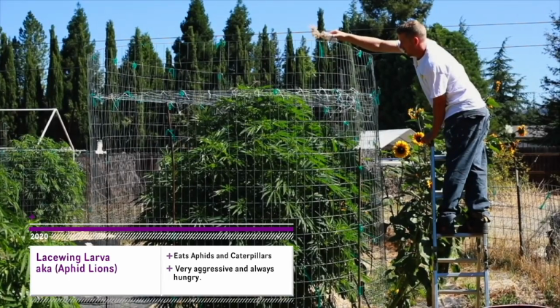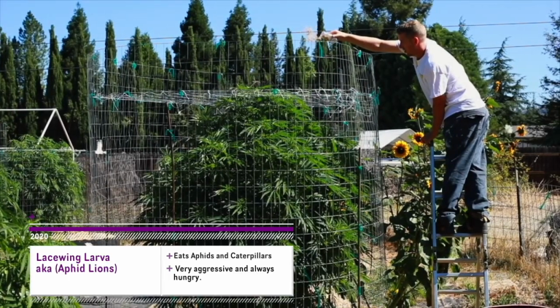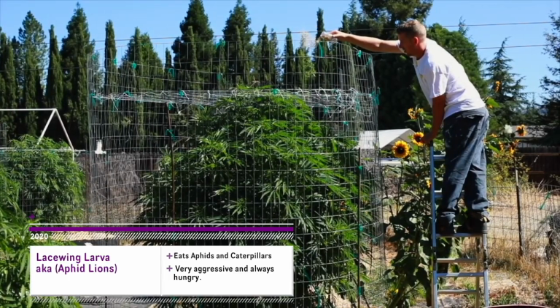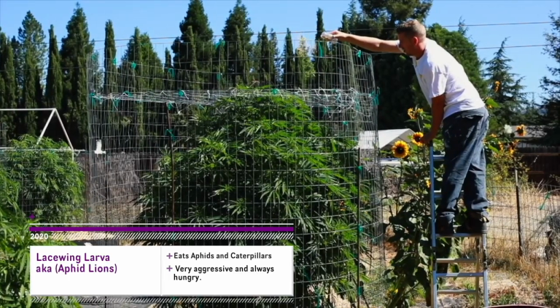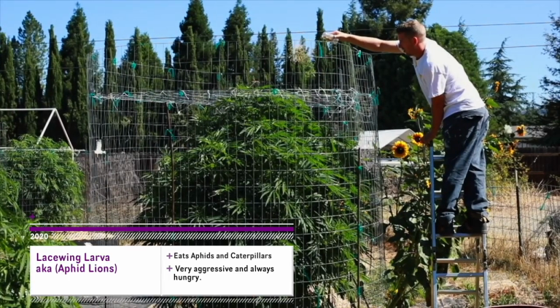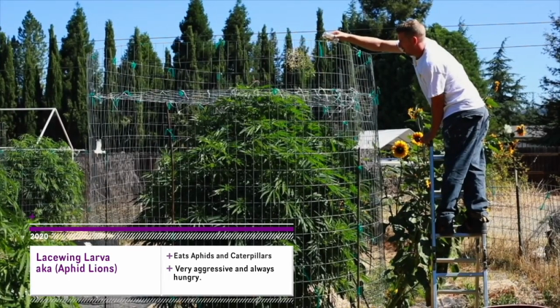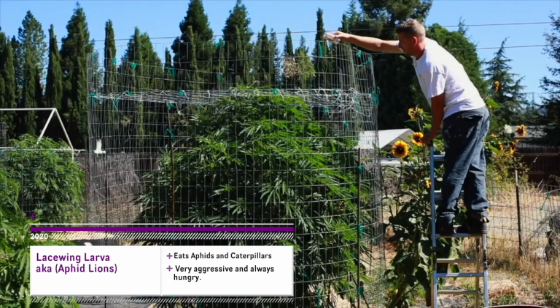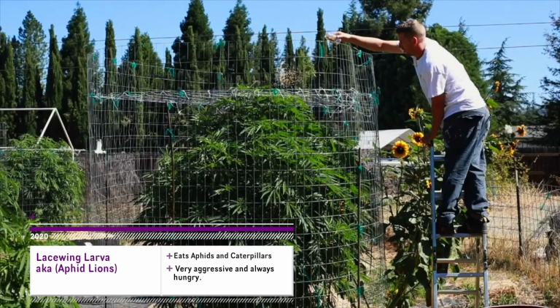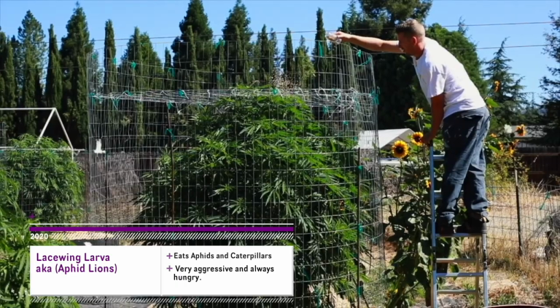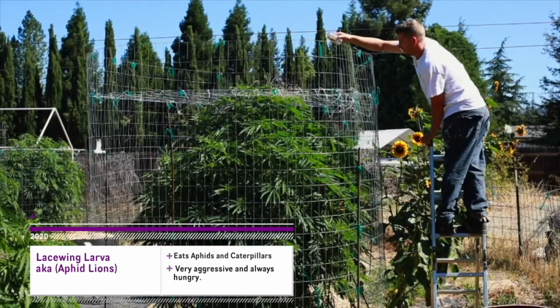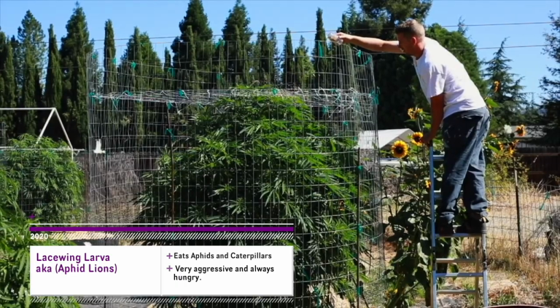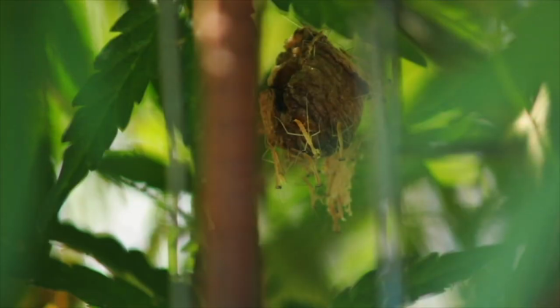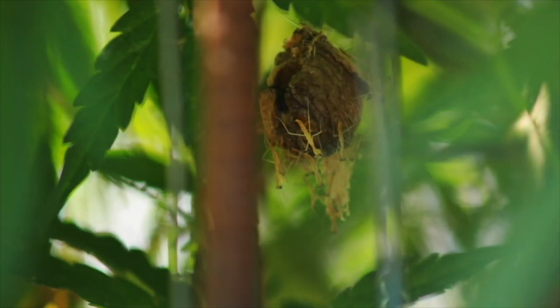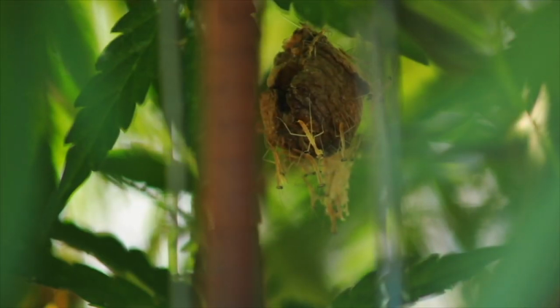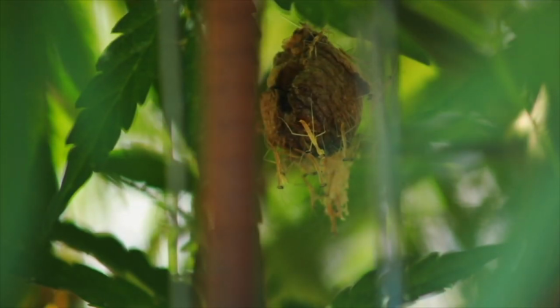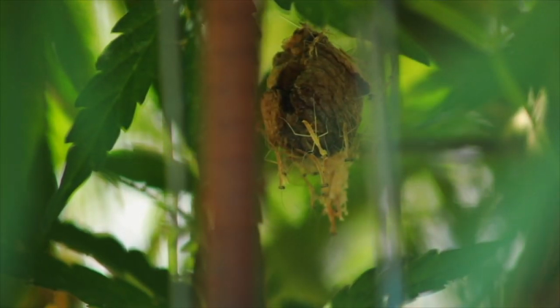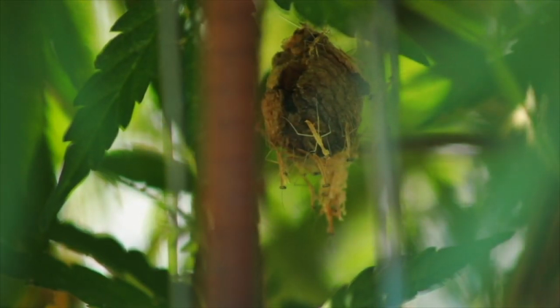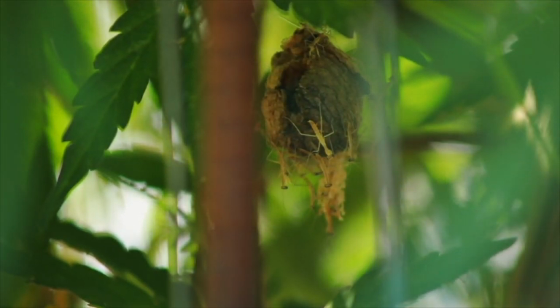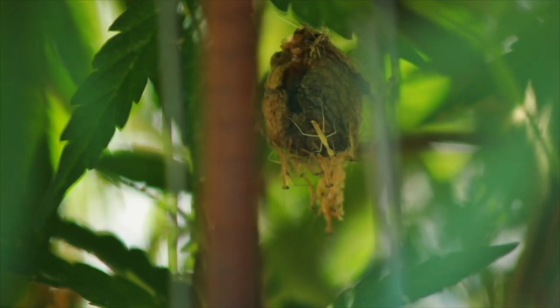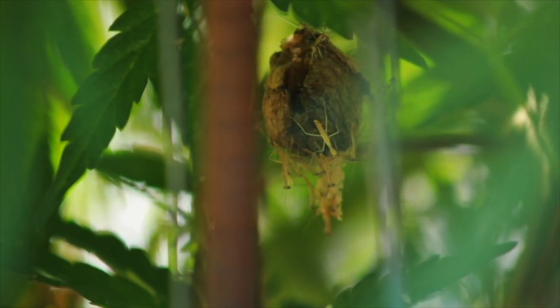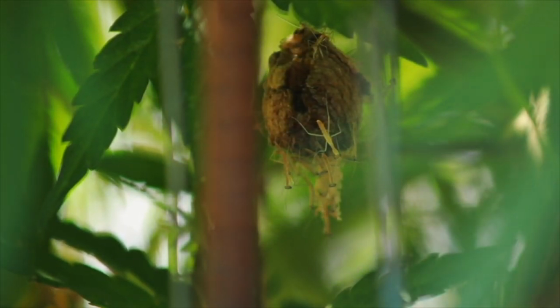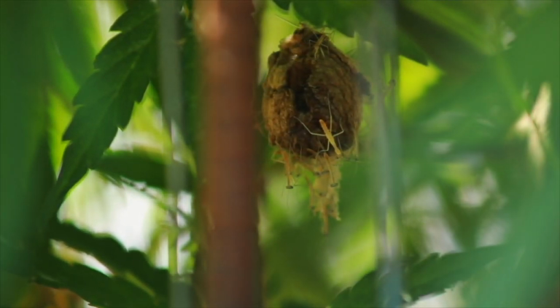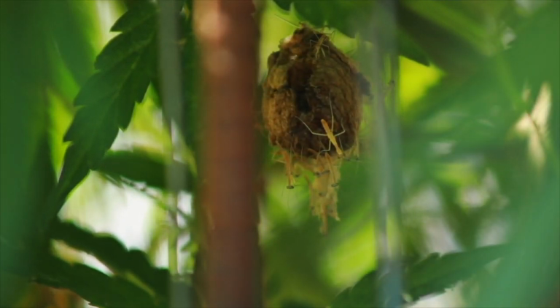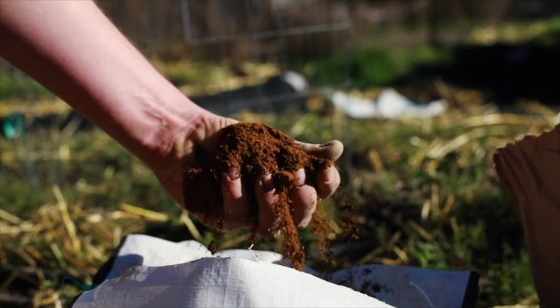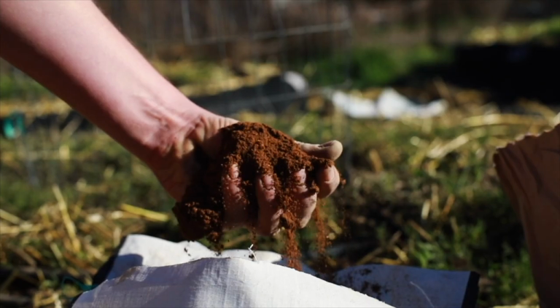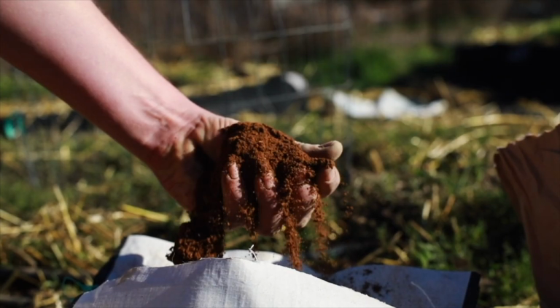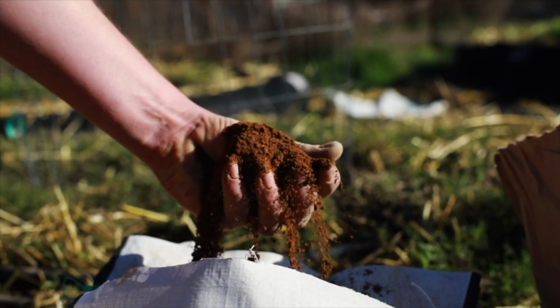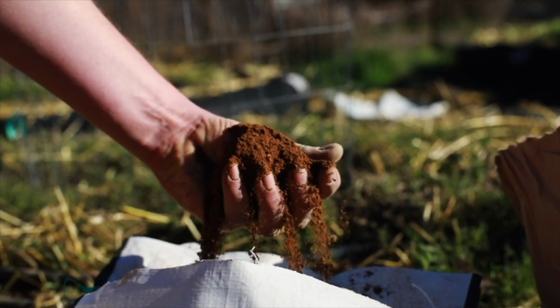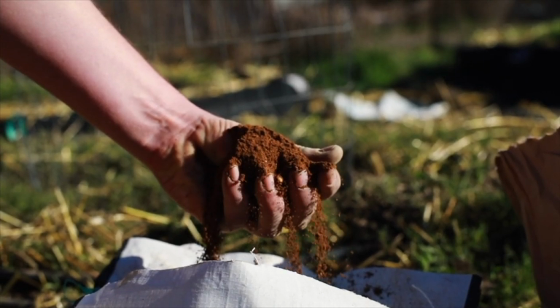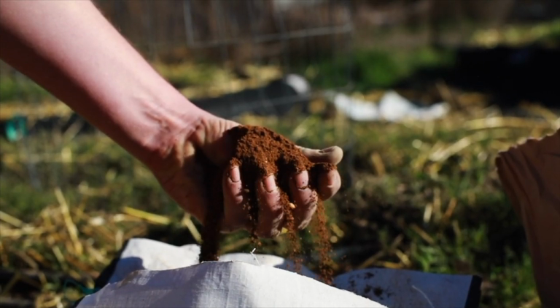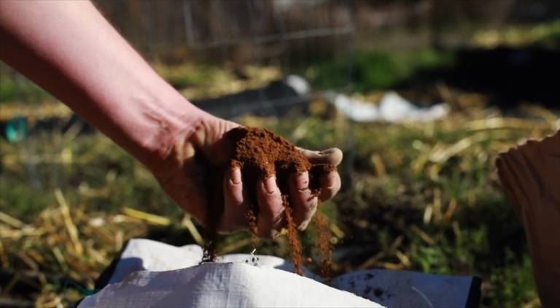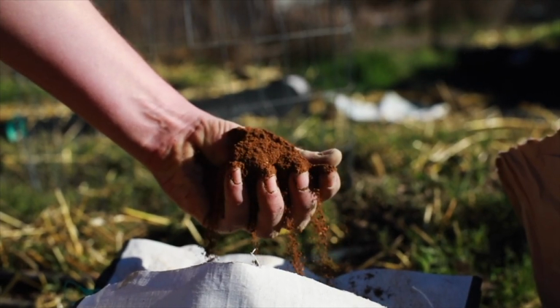We're growing all organic, doing a little bit of no tilling, showing you guys some new tips.